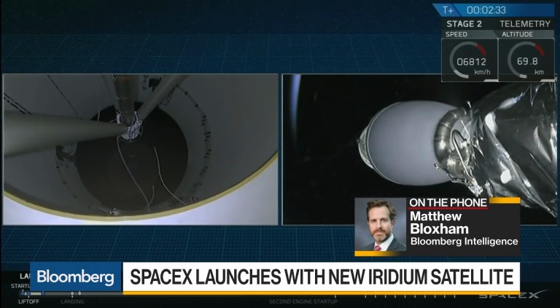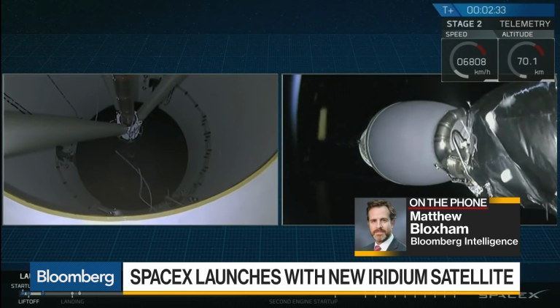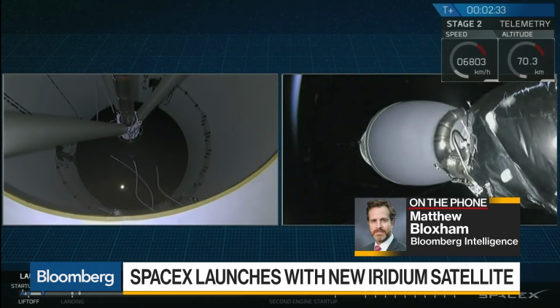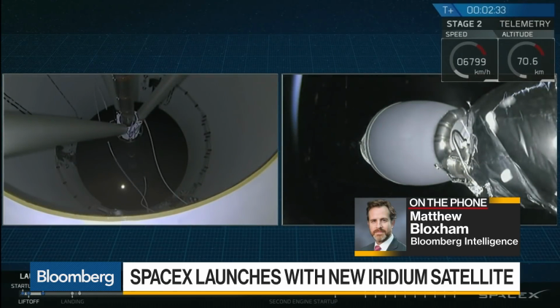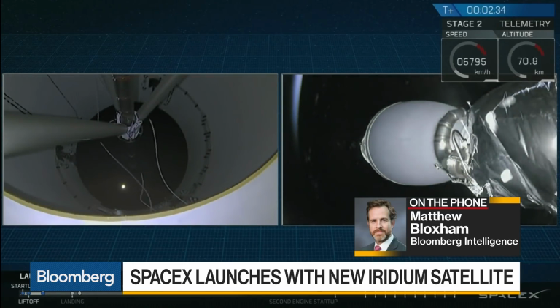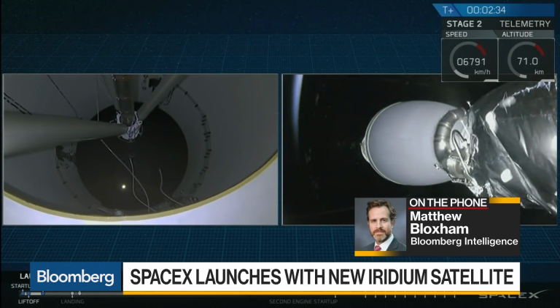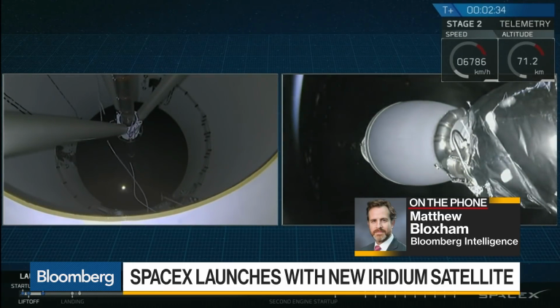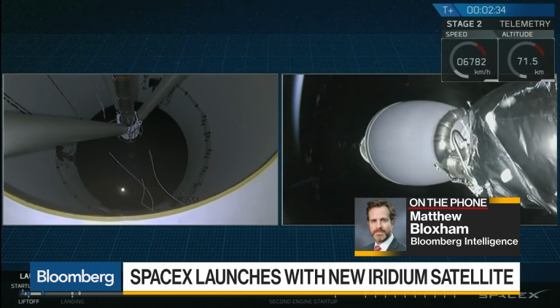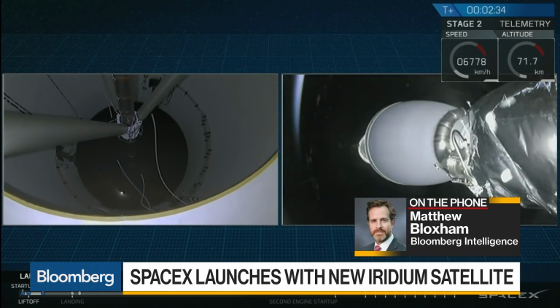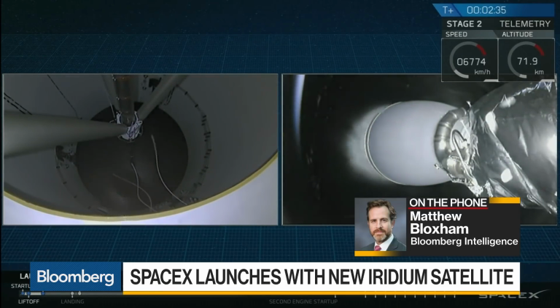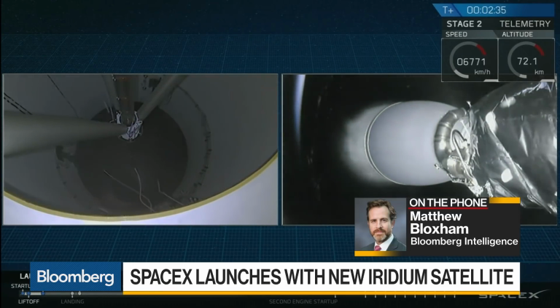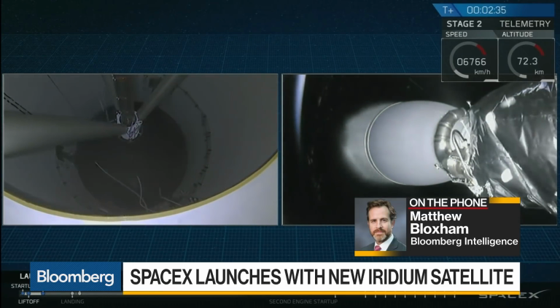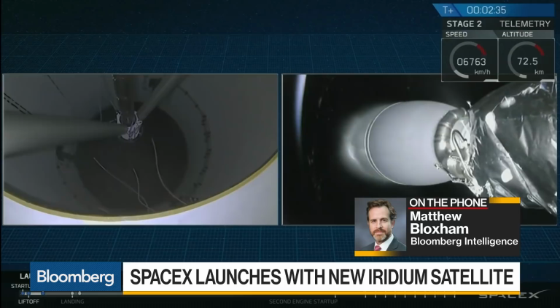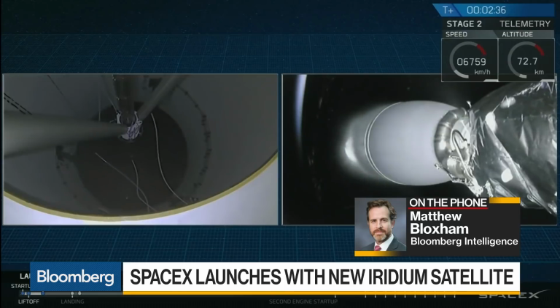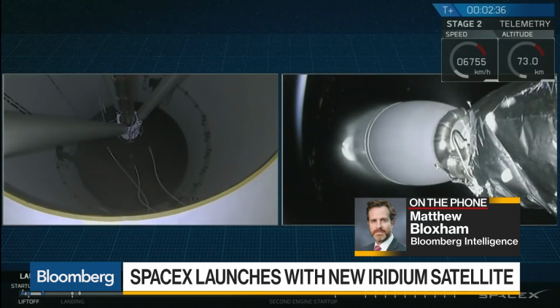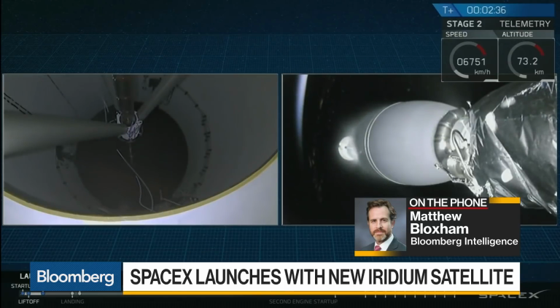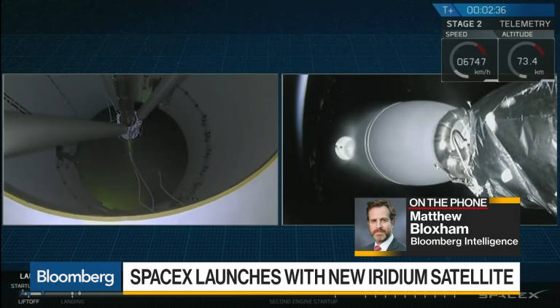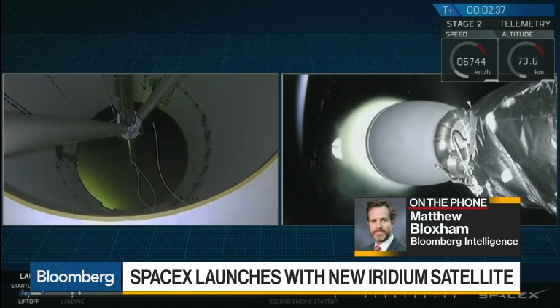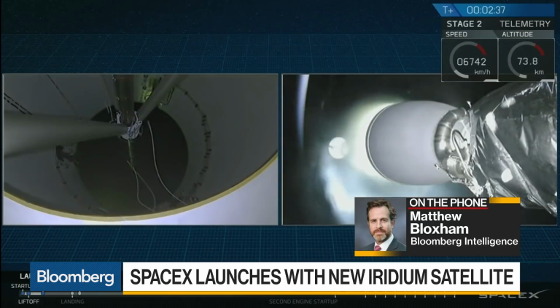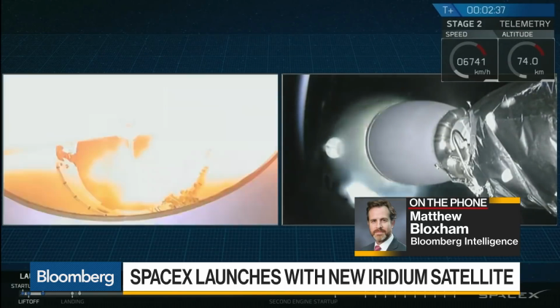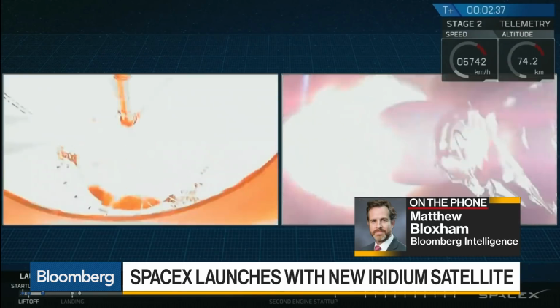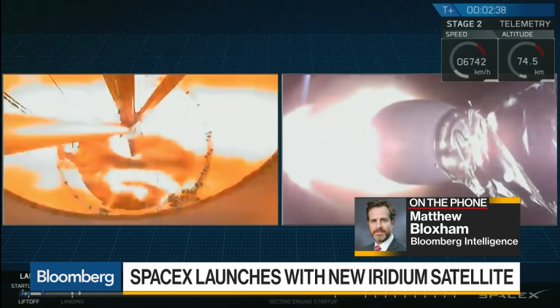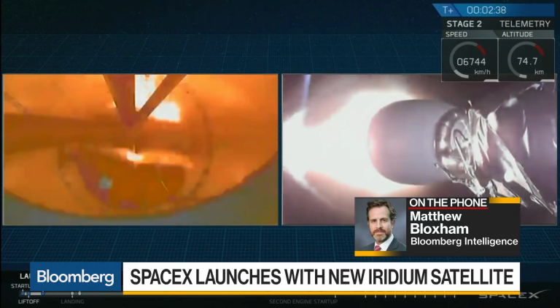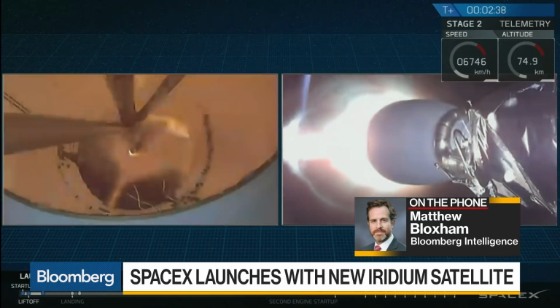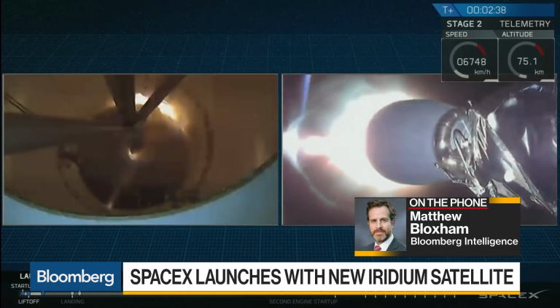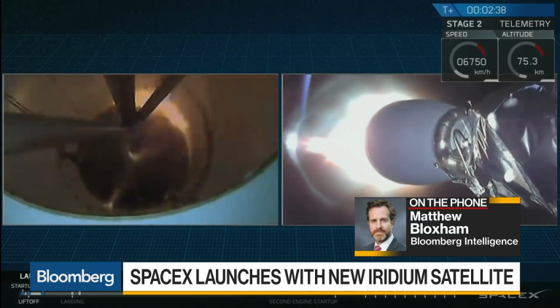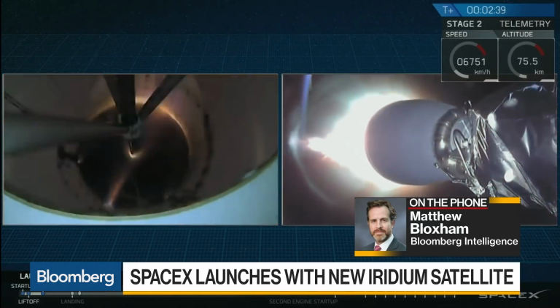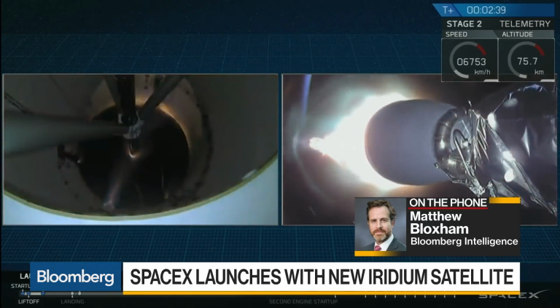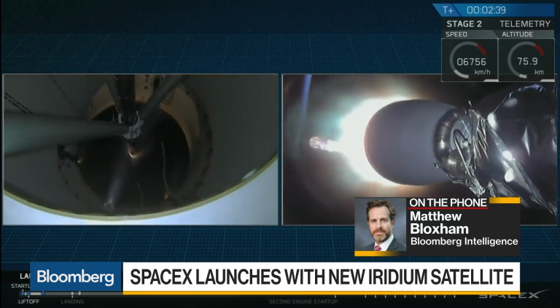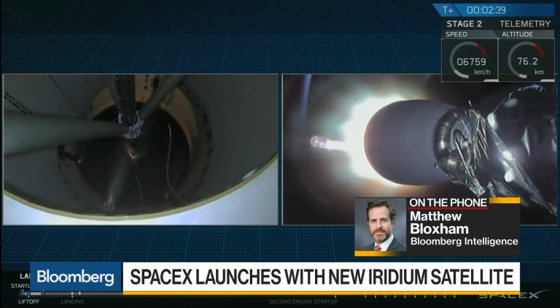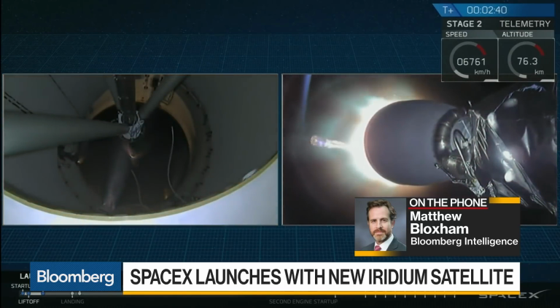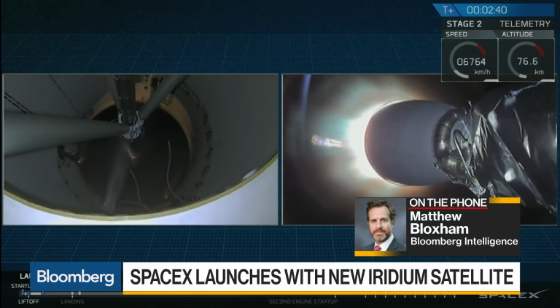We're watching the separation from inside the vehicle itself — it appears the first stage has separated, which is supposed to land back down. It's too foggy to actually cover it from the outside.